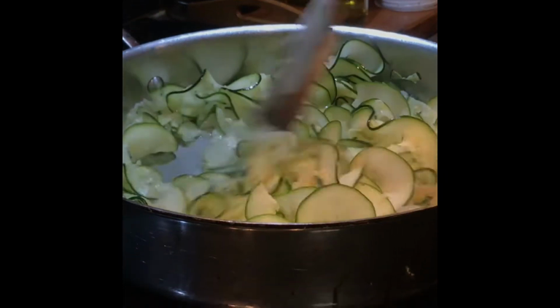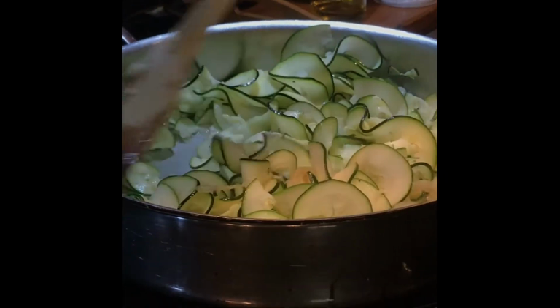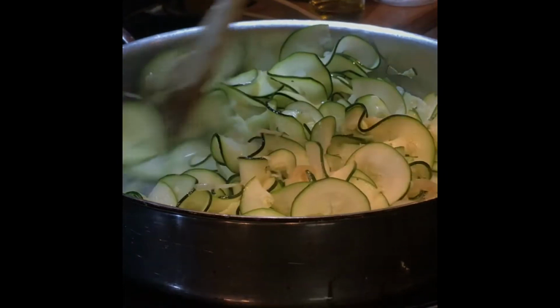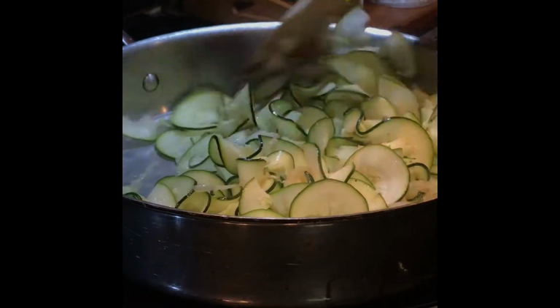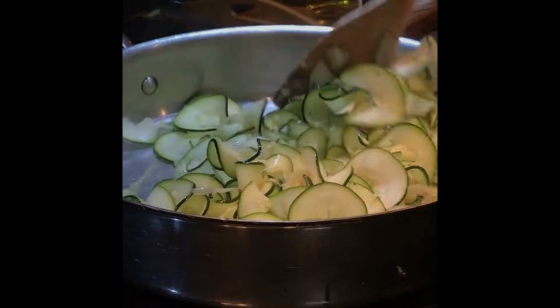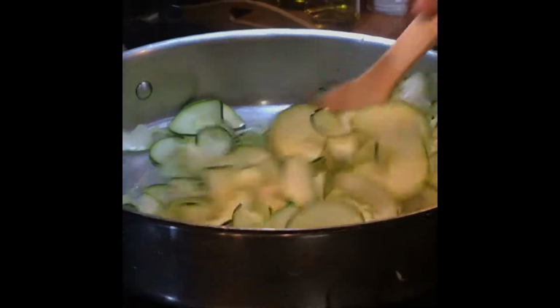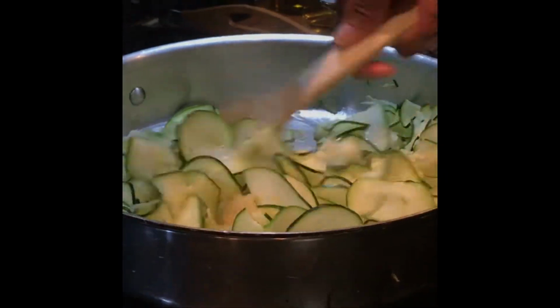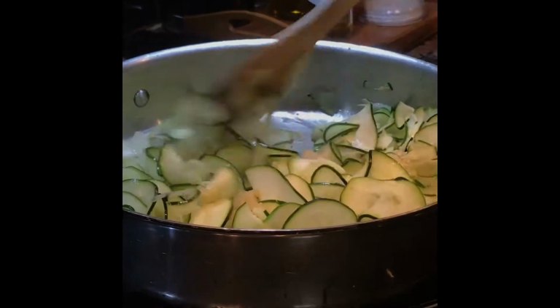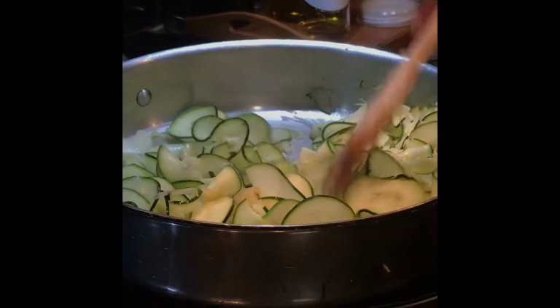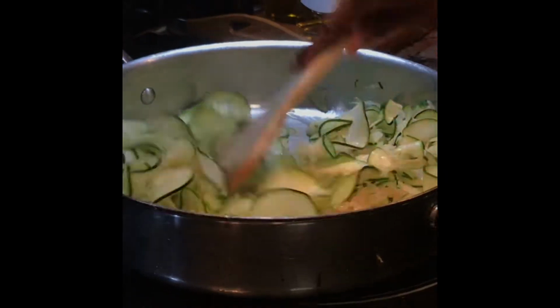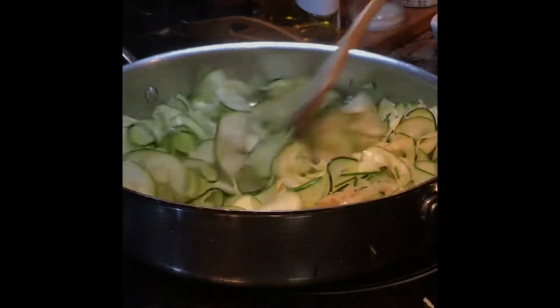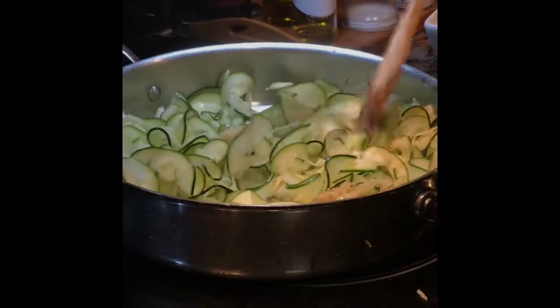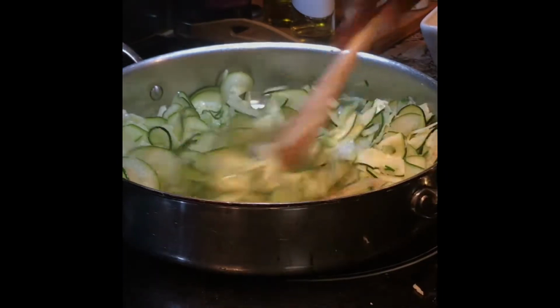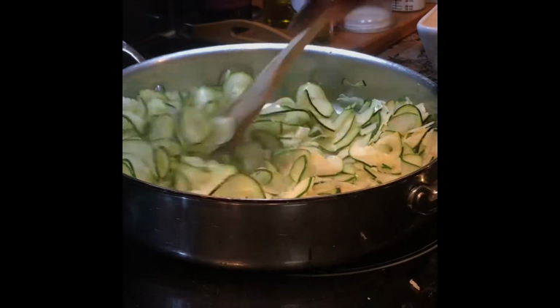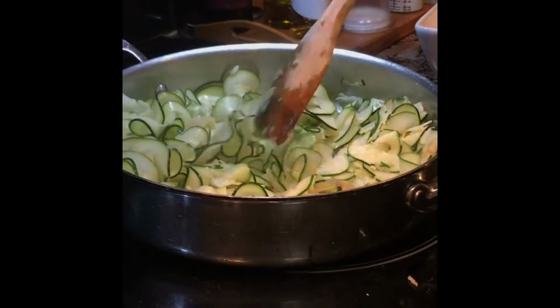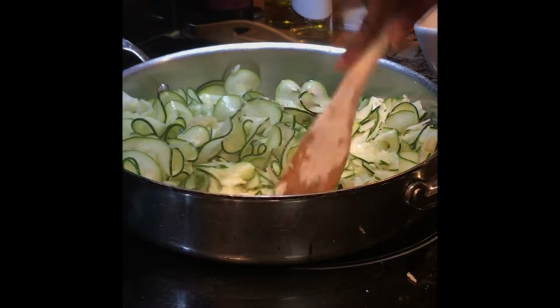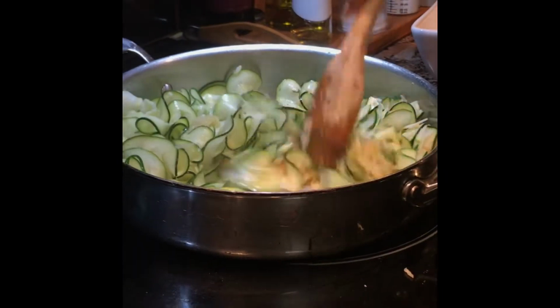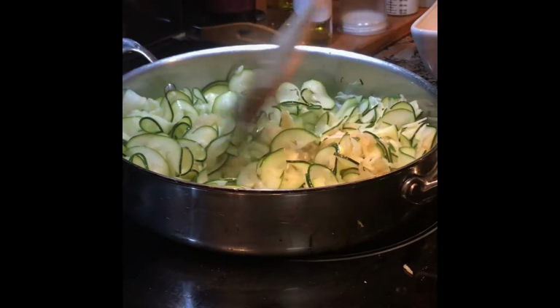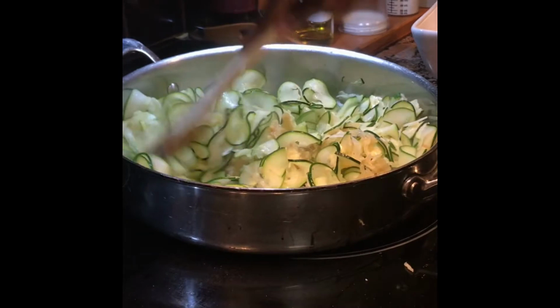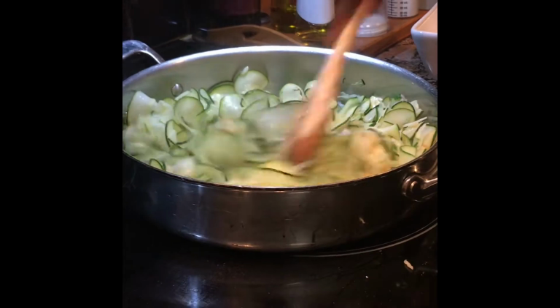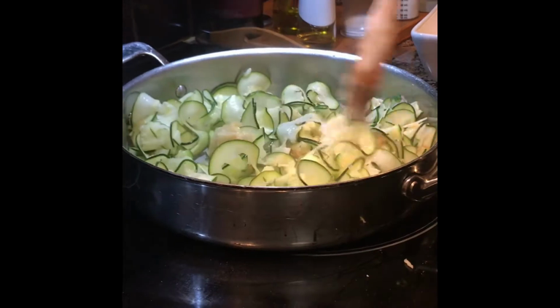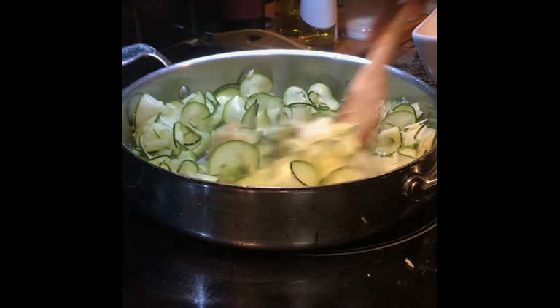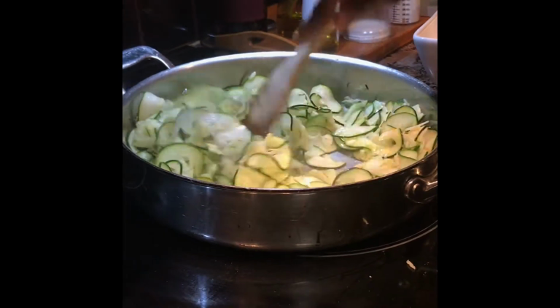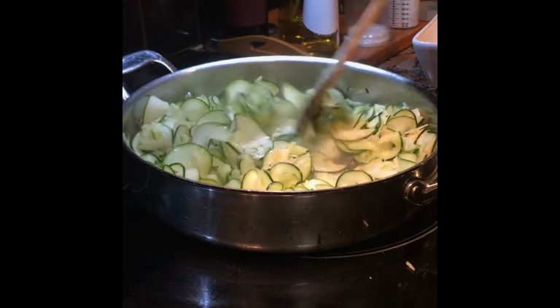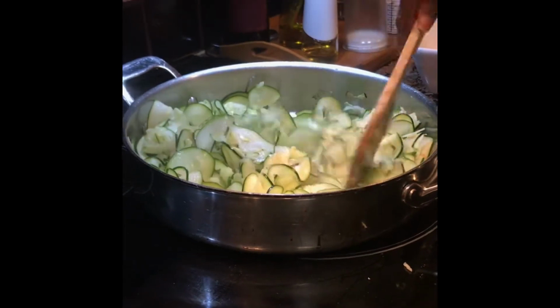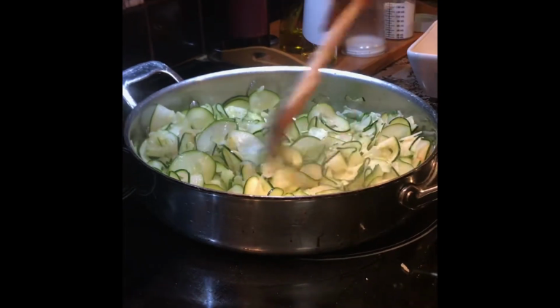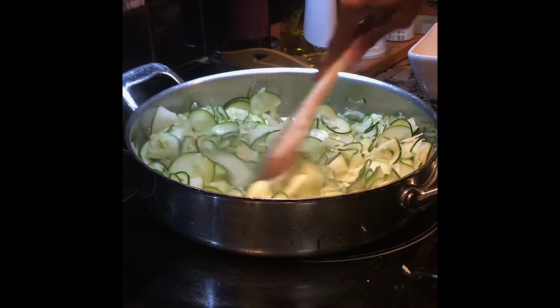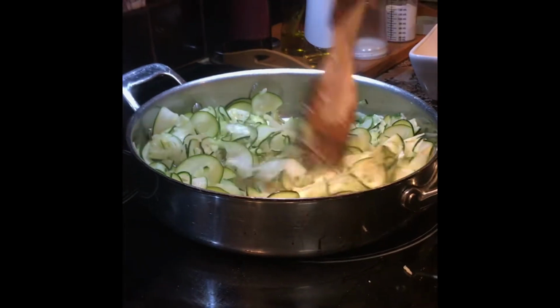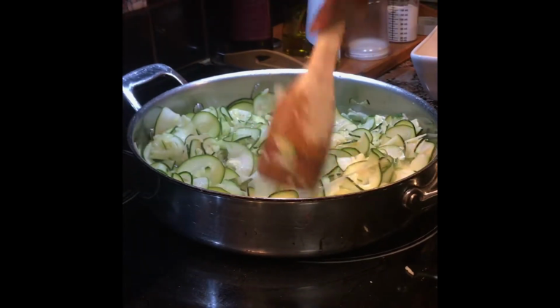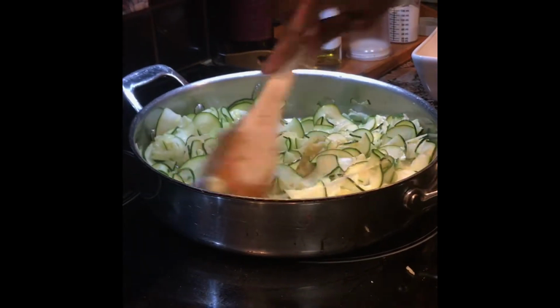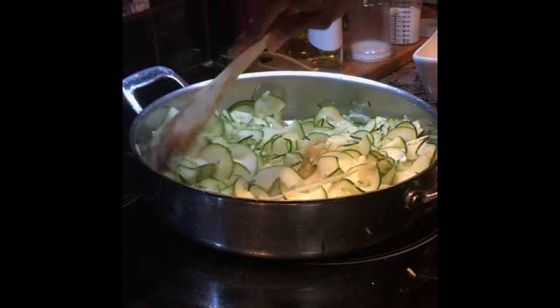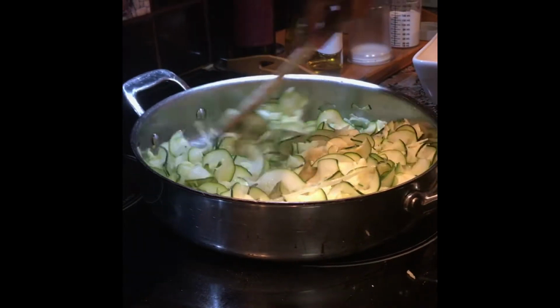We're going to let this cook down and we'll check back in when it's done.